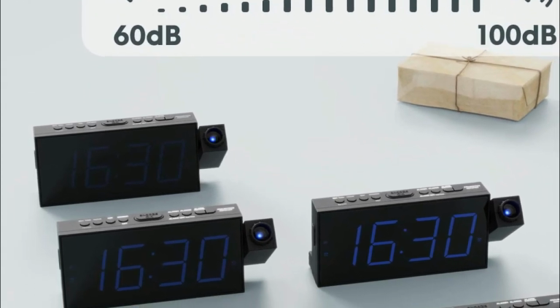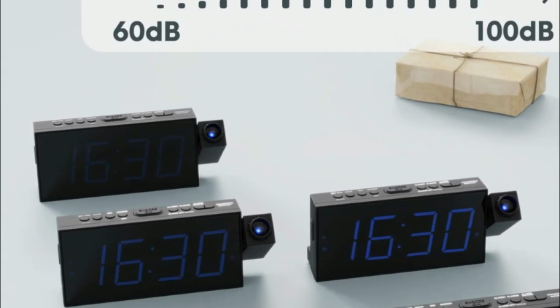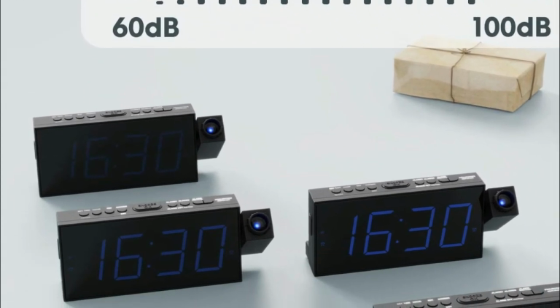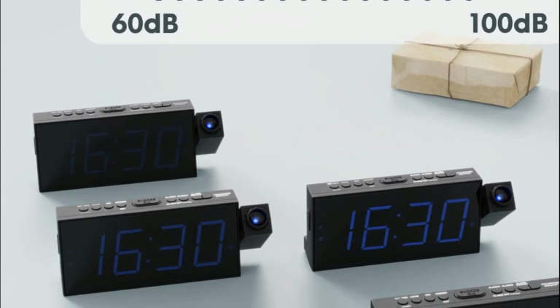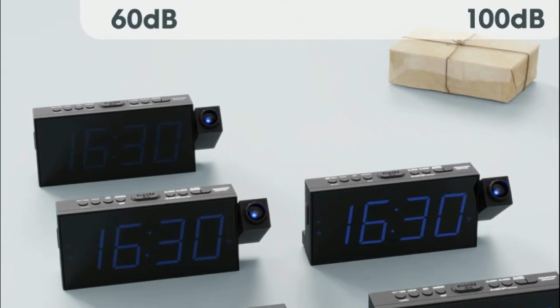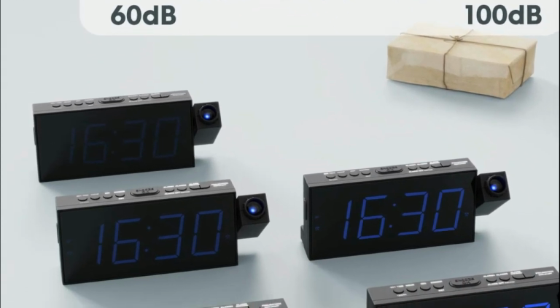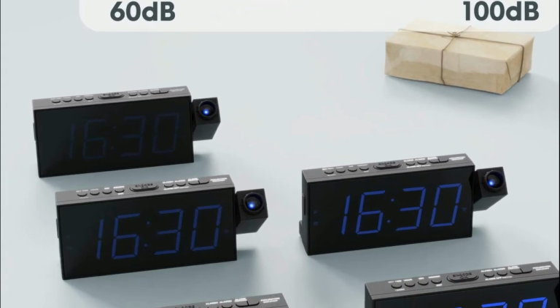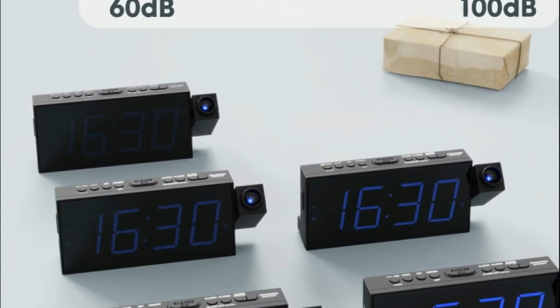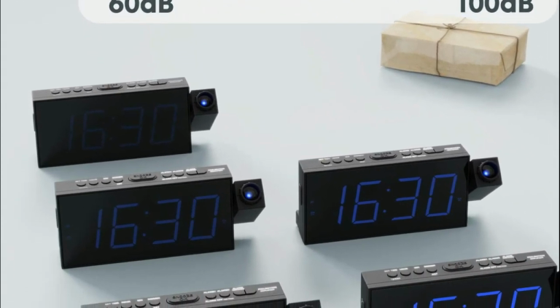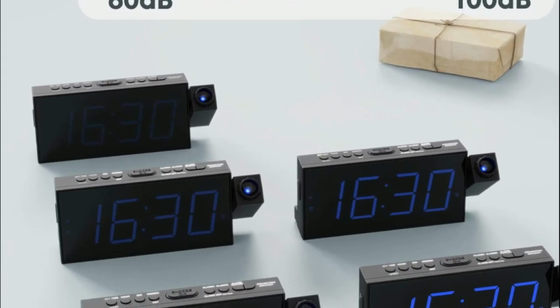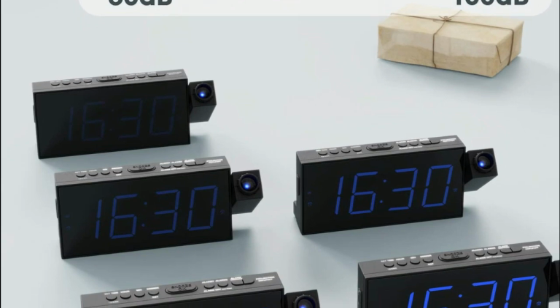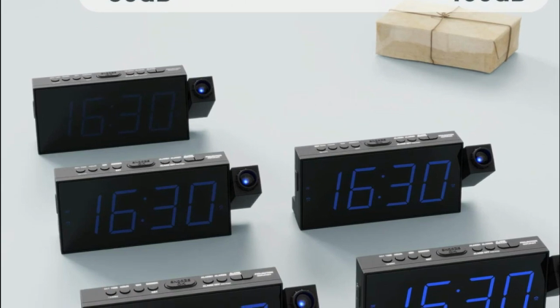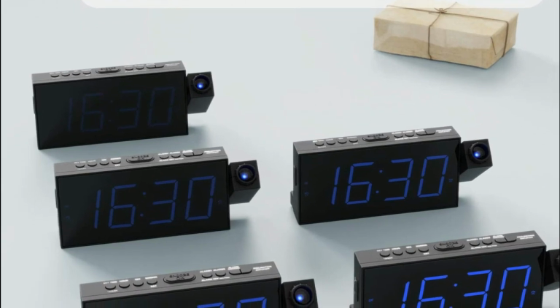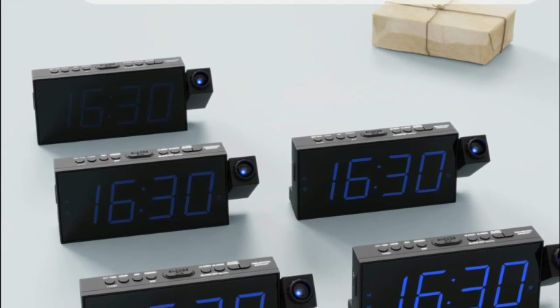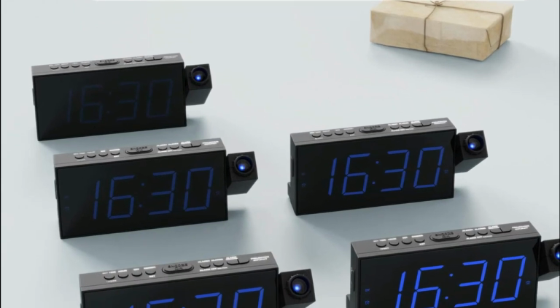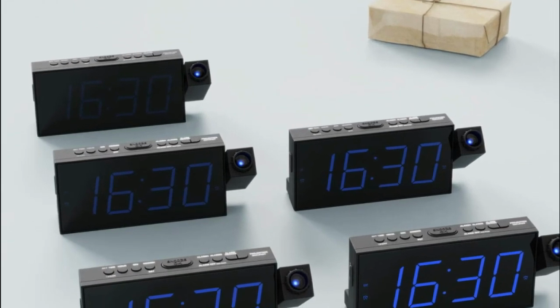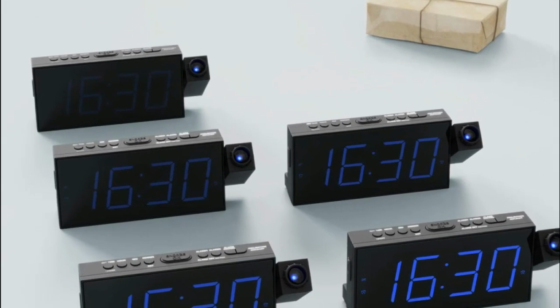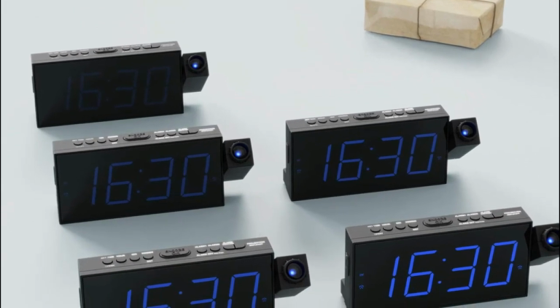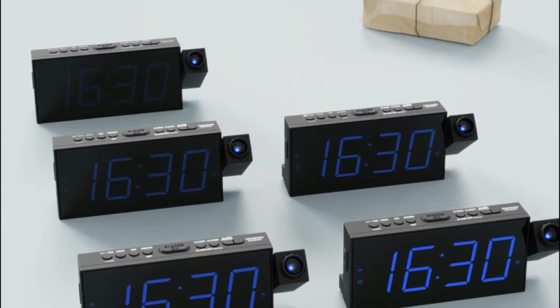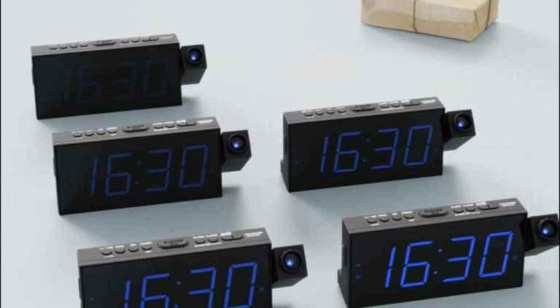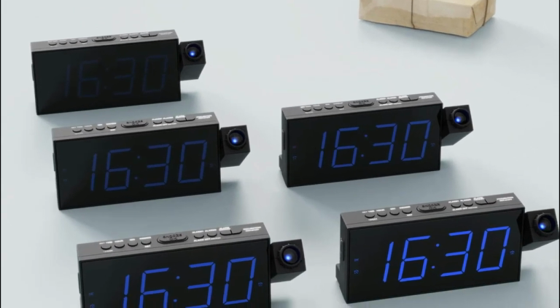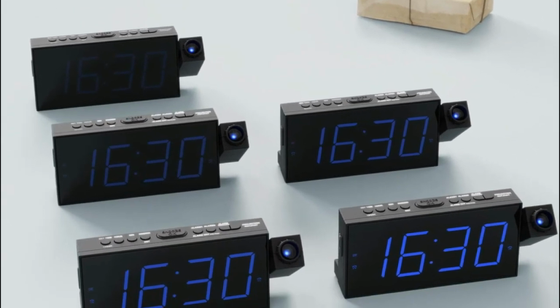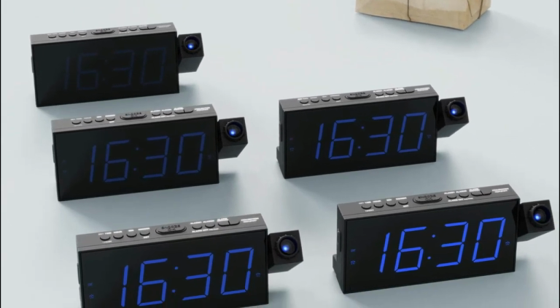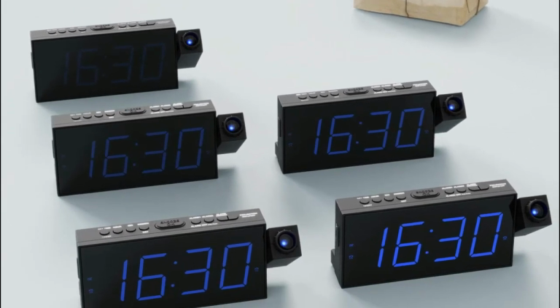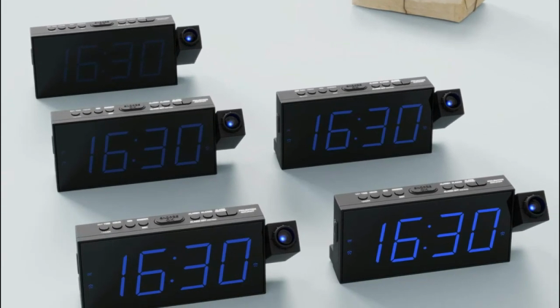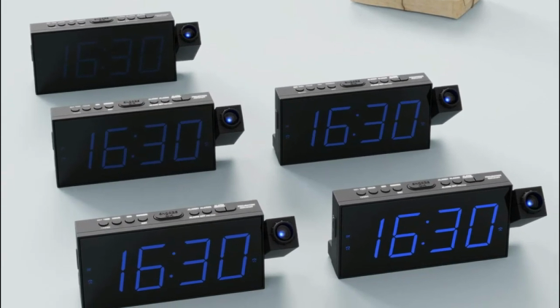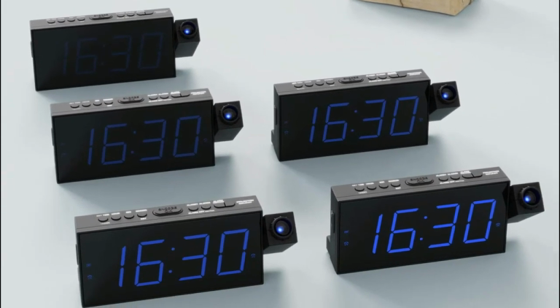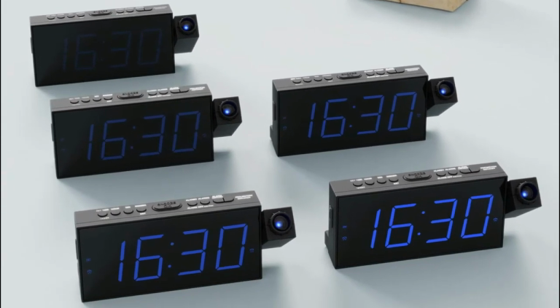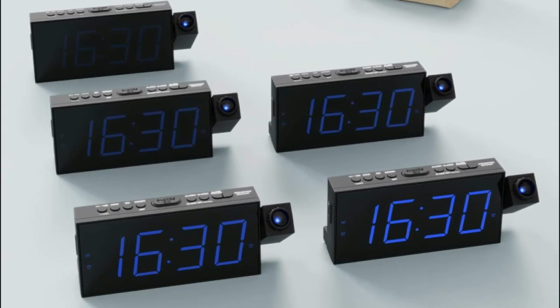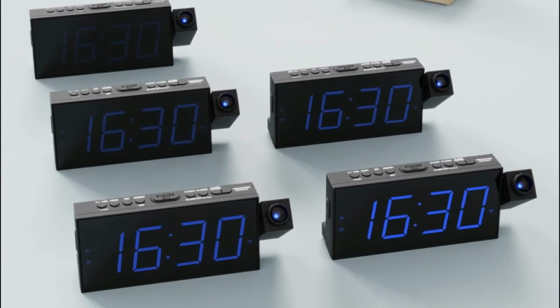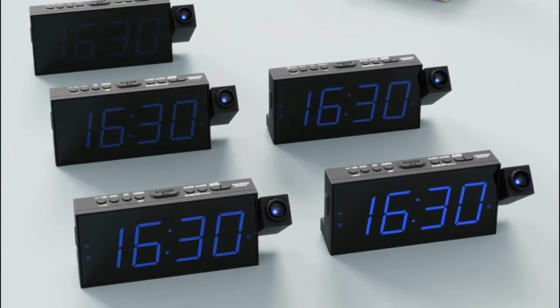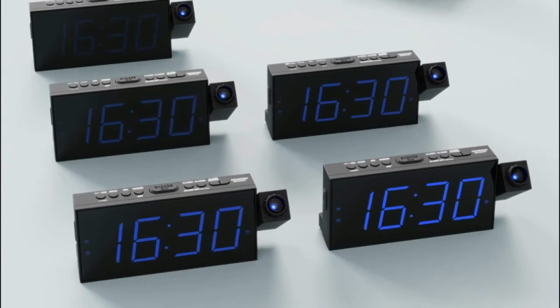The clock has also been upgraded to emit a soft light which won't disrupt your sleep, as it is neither too bright to keep you awake nor too dim to see.